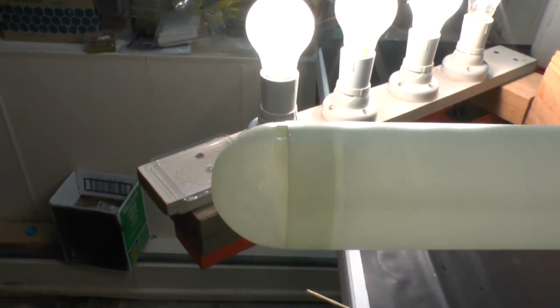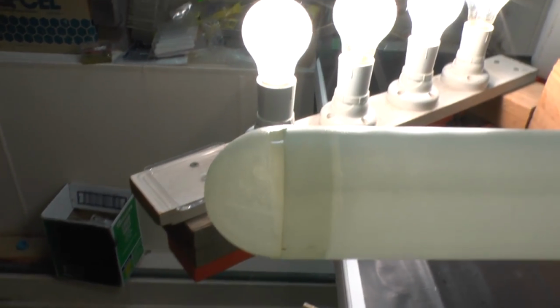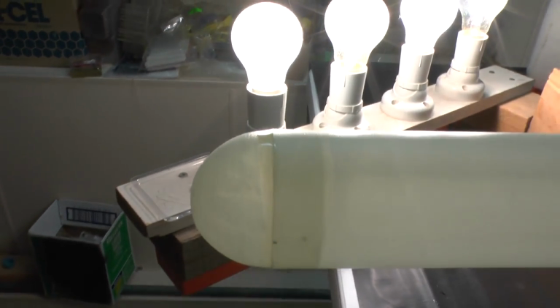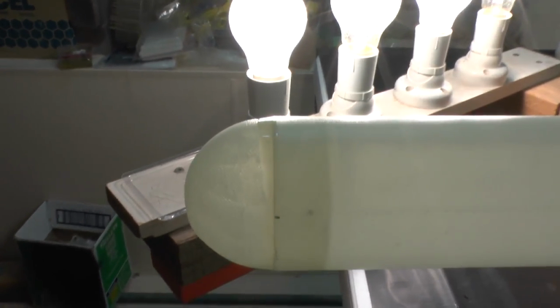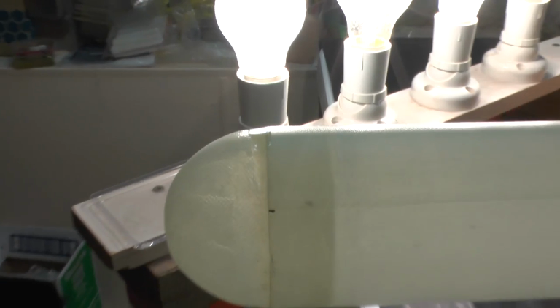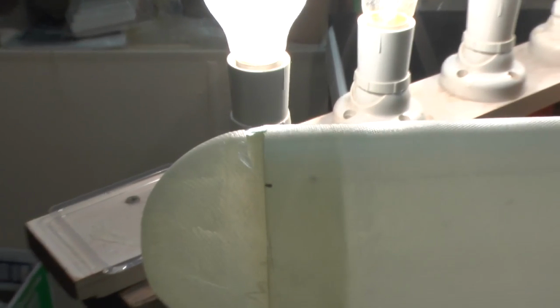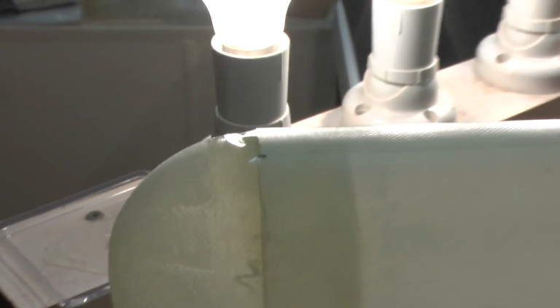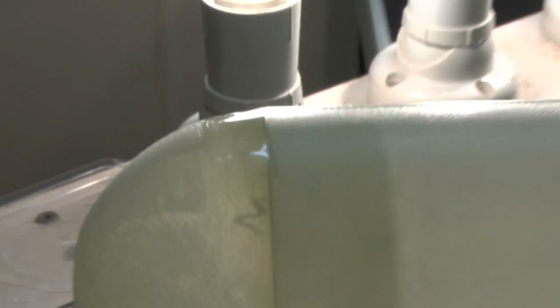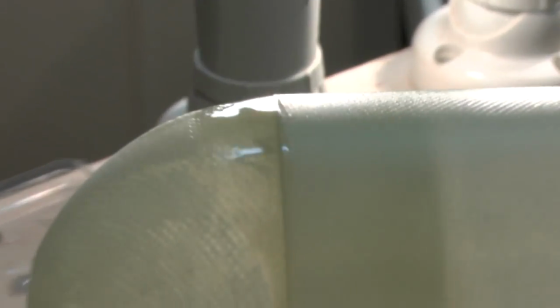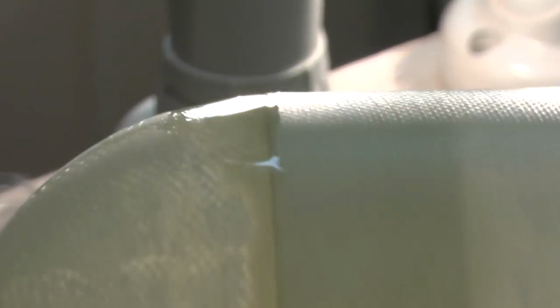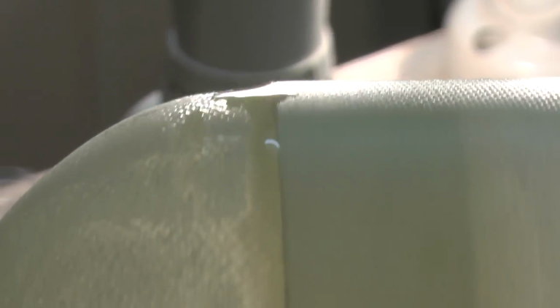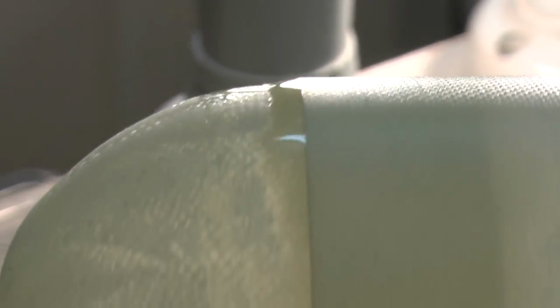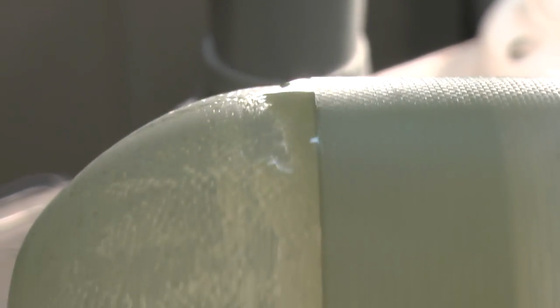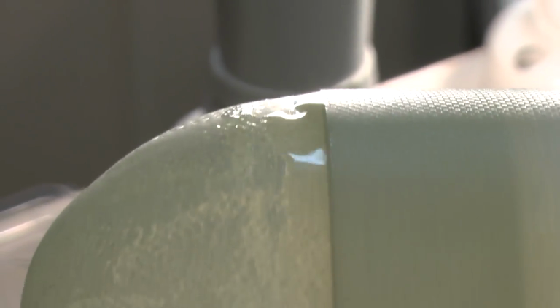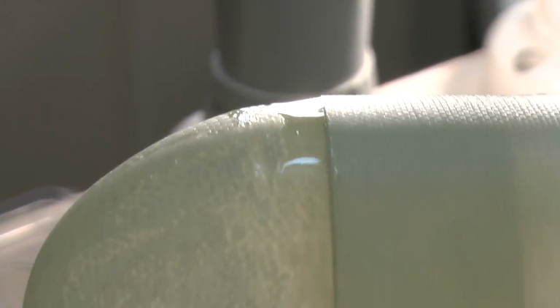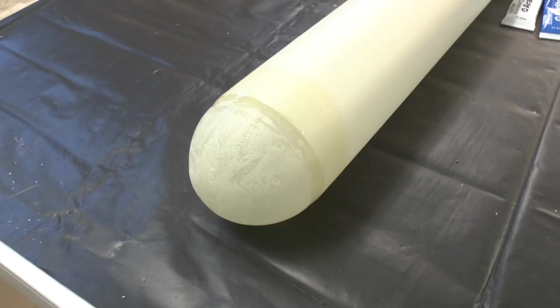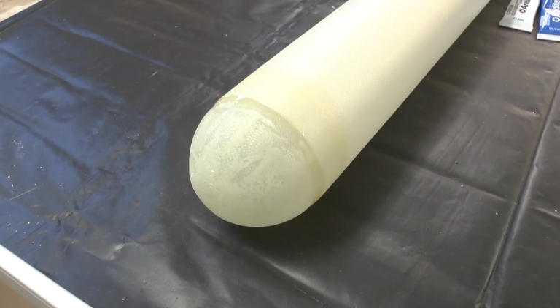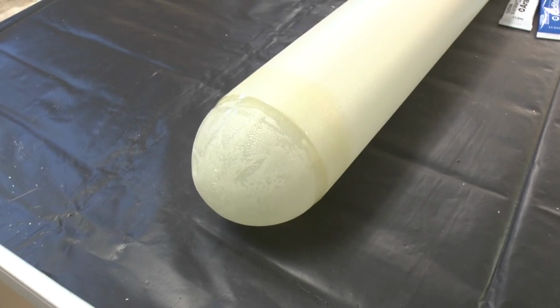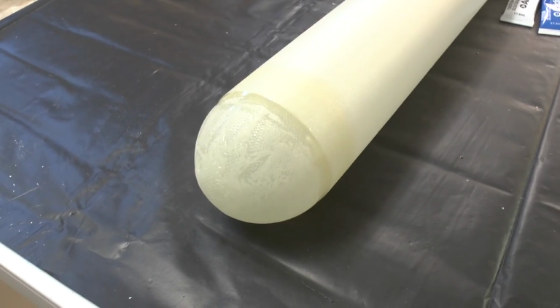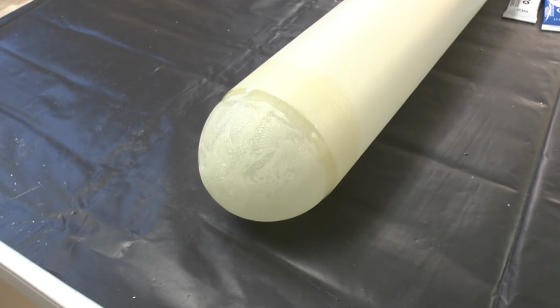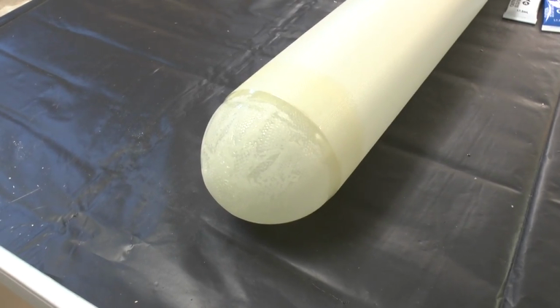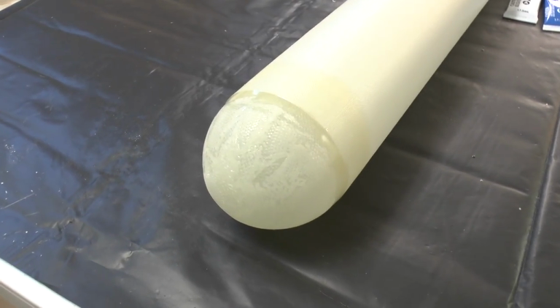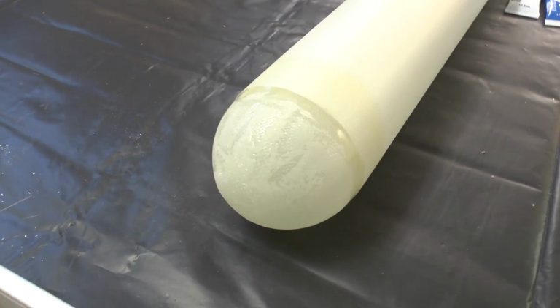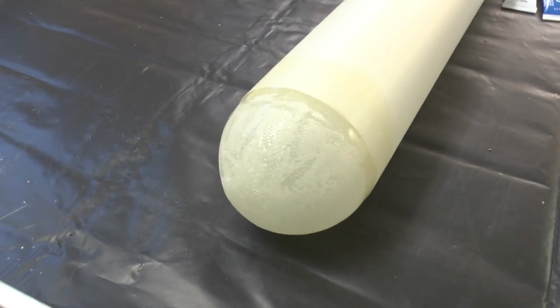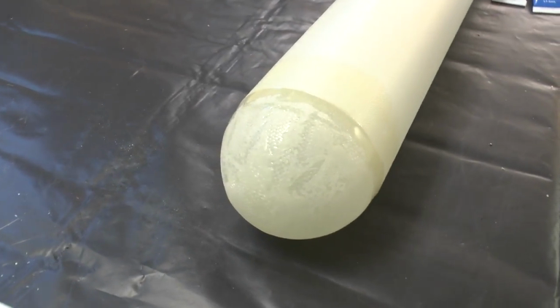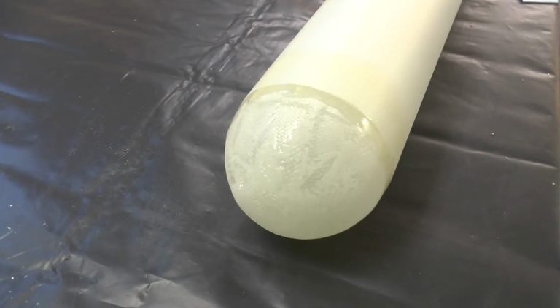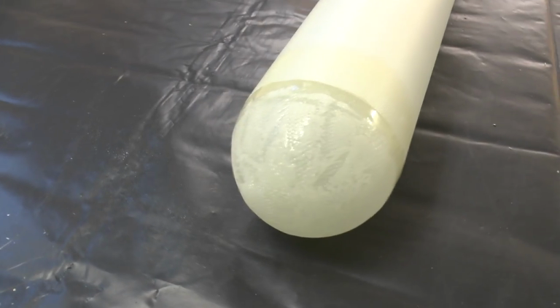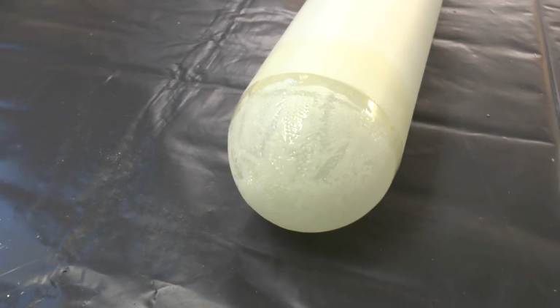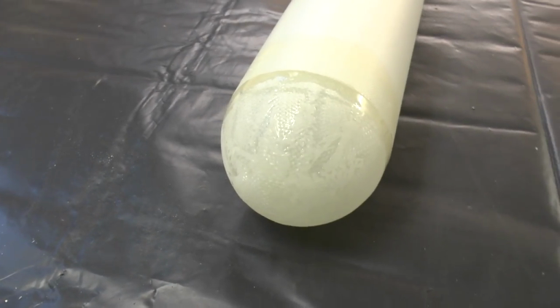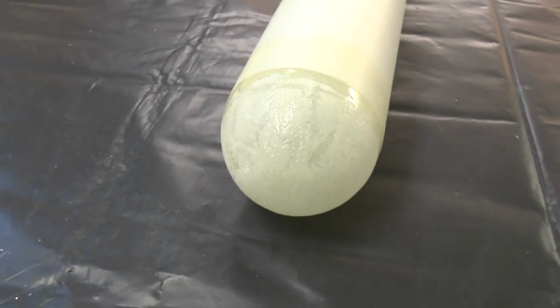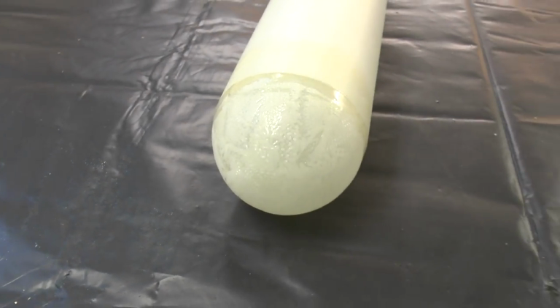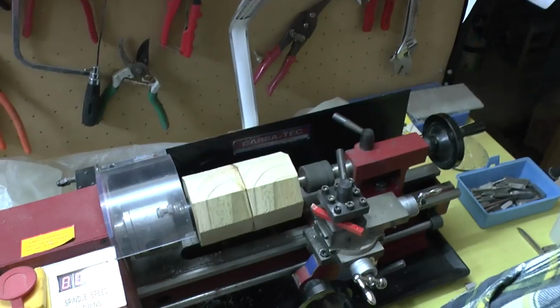We're using some heat lamps because it was fairly cold in the workshop. And finally when it's cured, that's what it looks like.